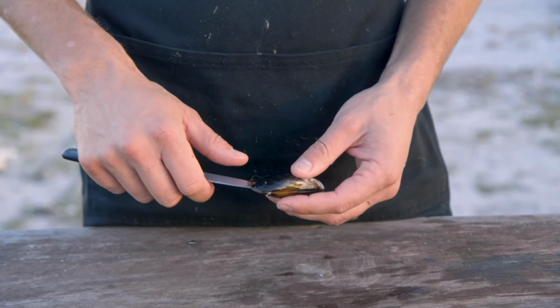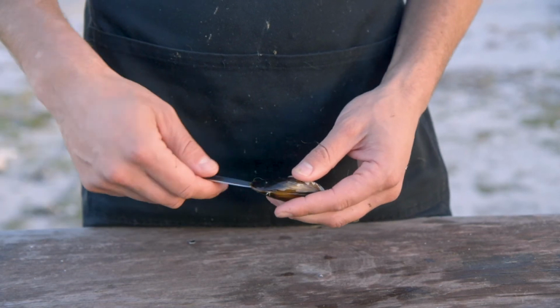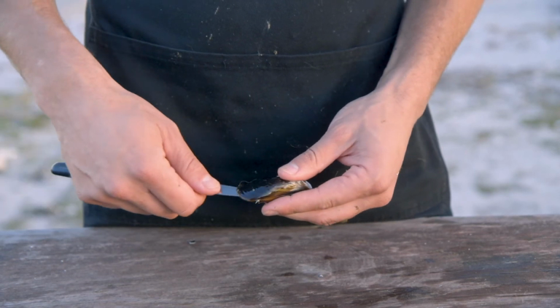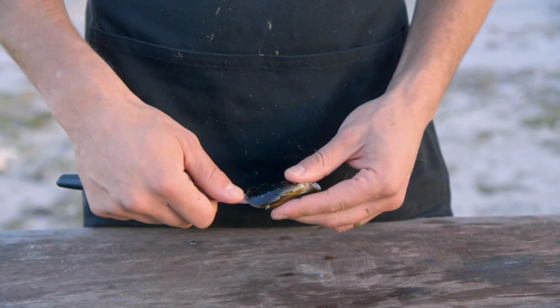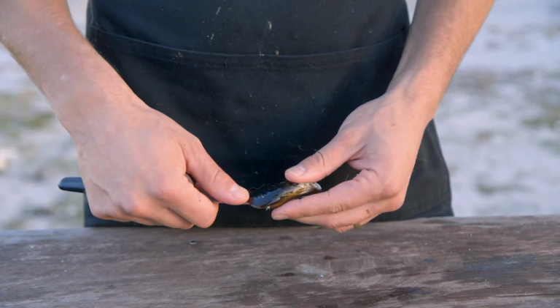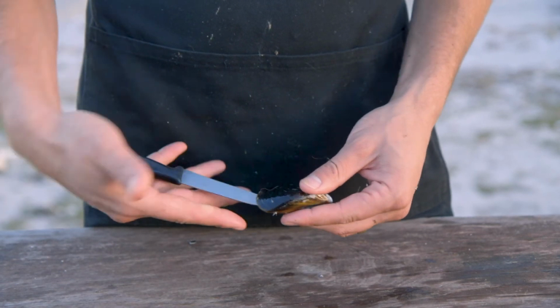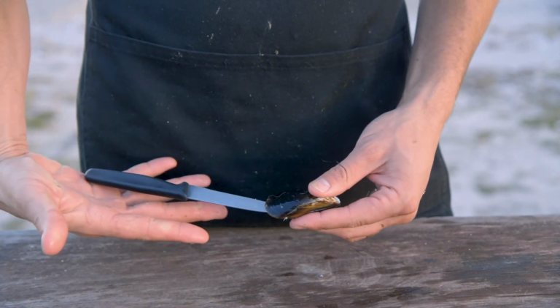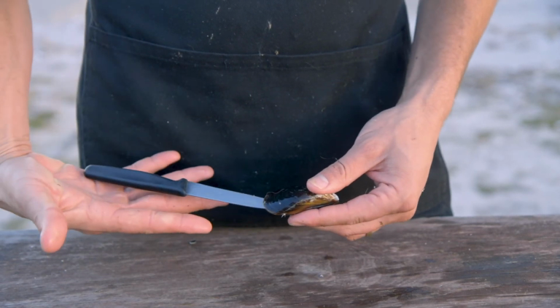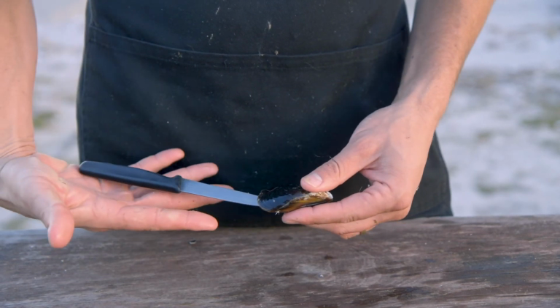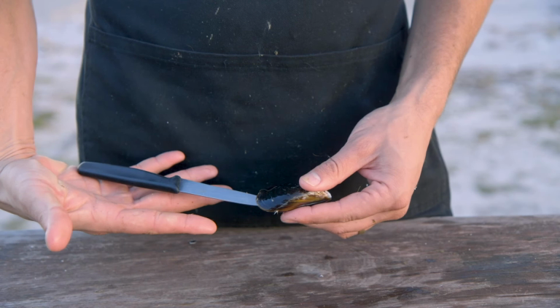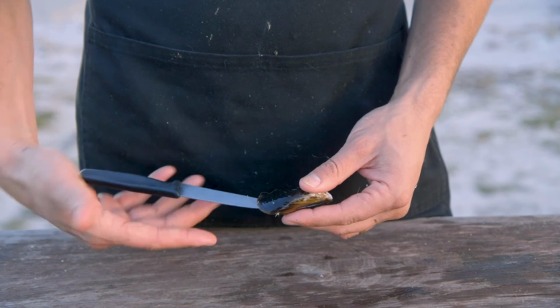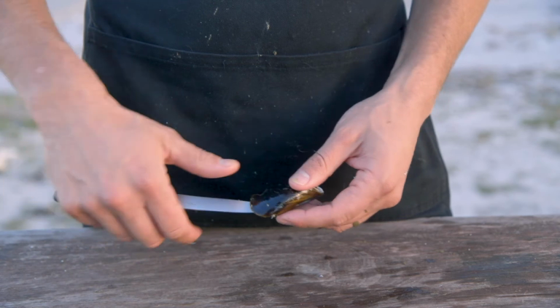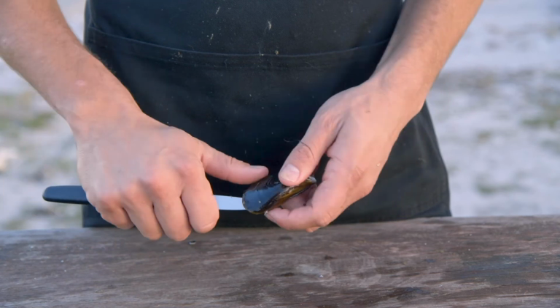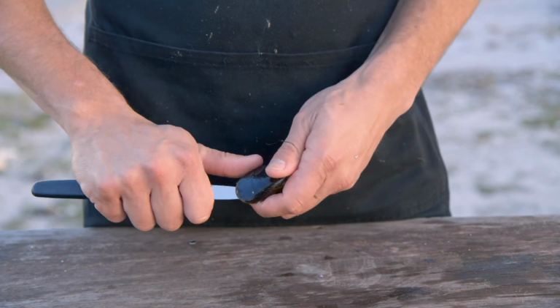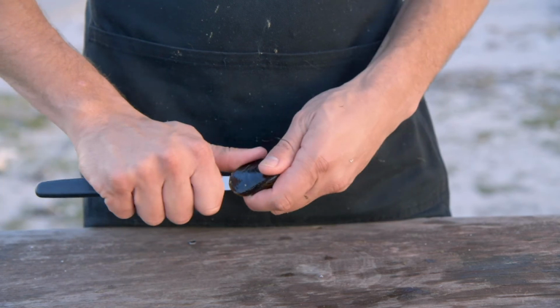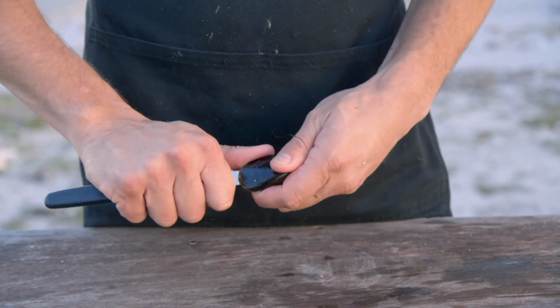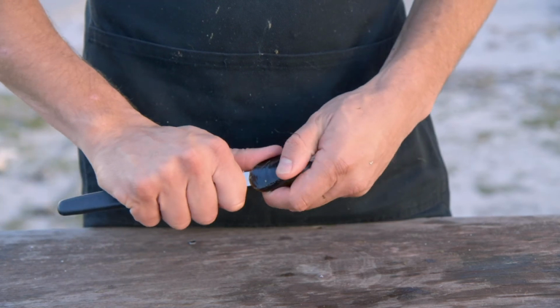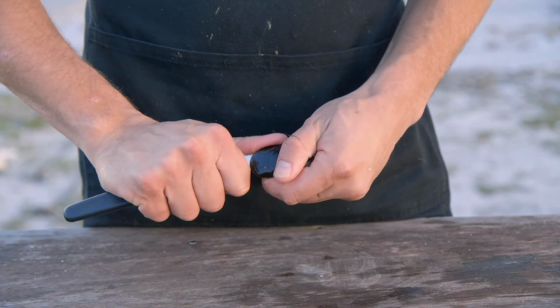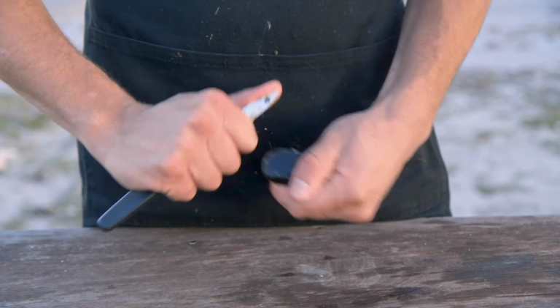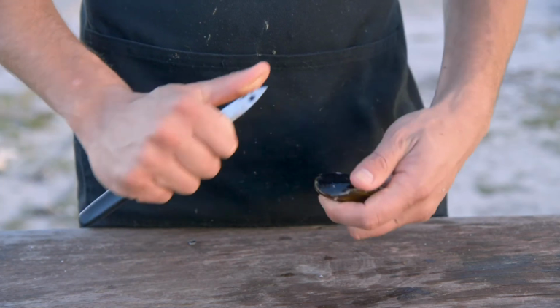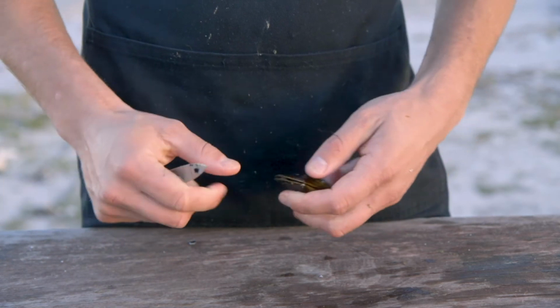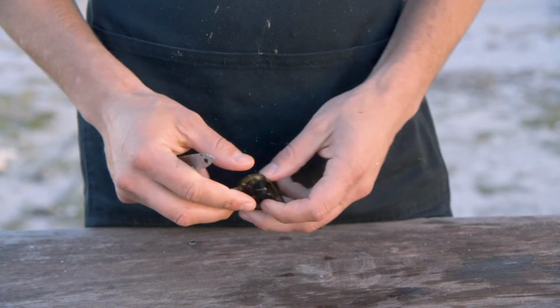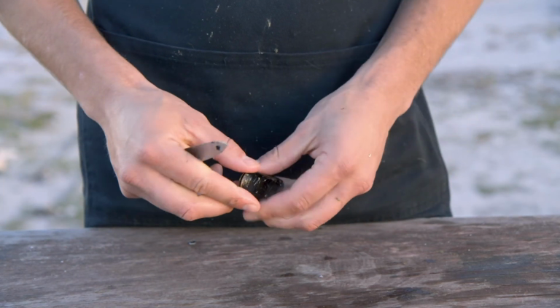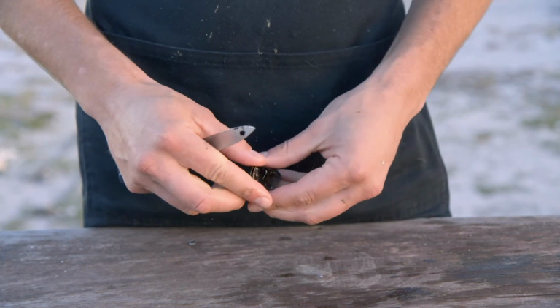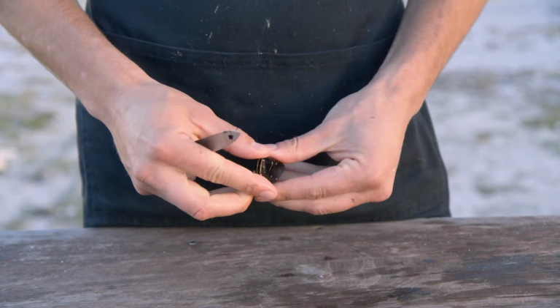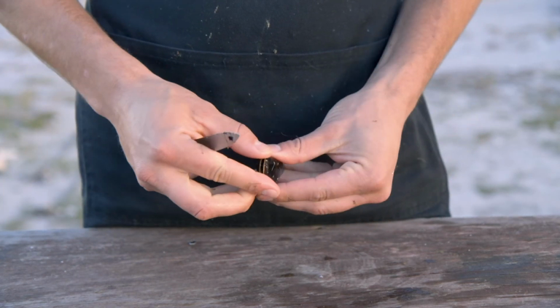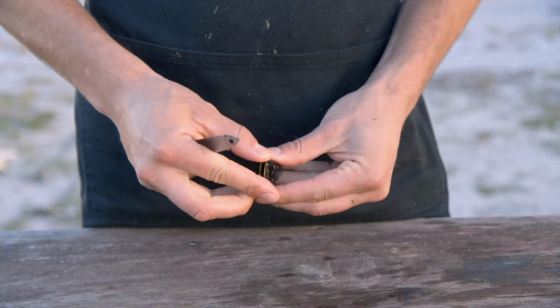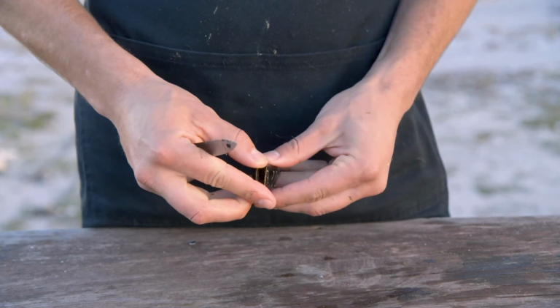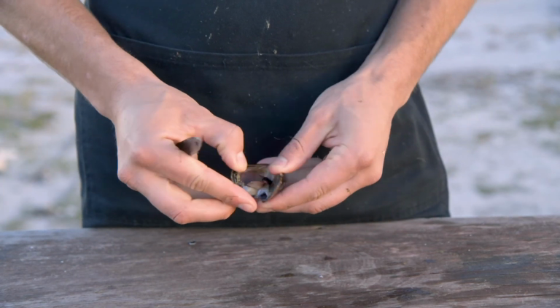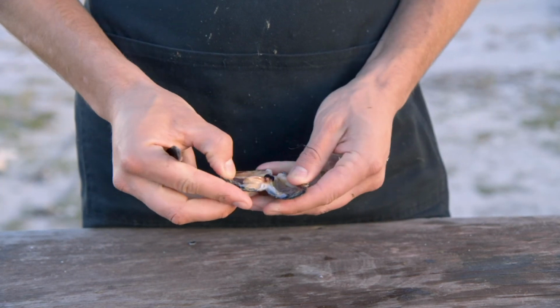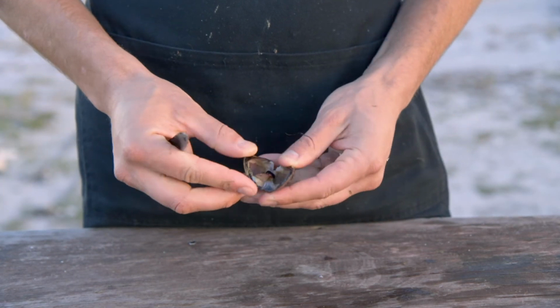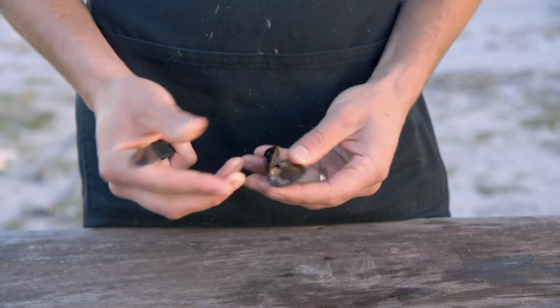I've just slid a knife in over here and all I'm going to do is swipe up — and bang, she pops open.